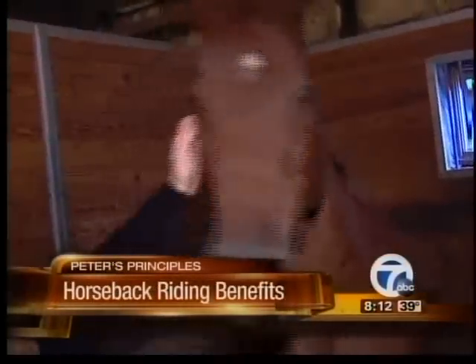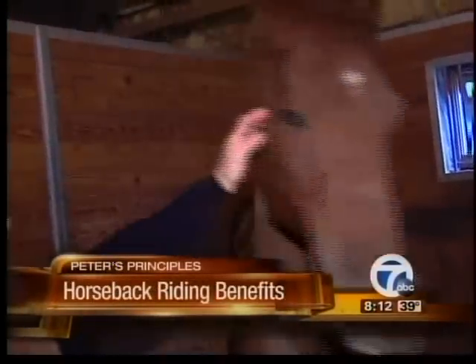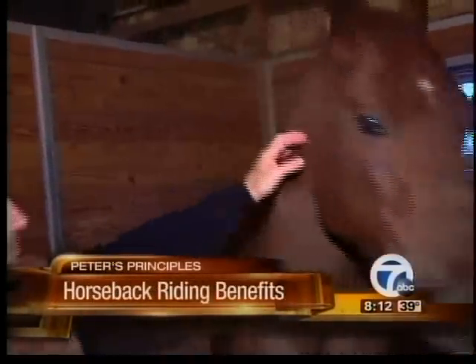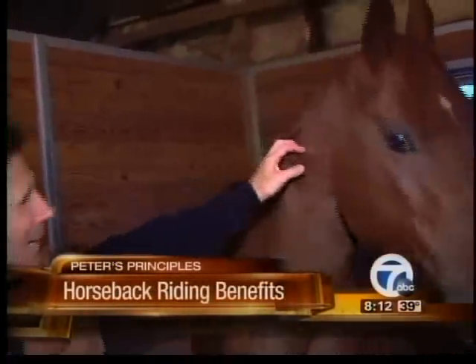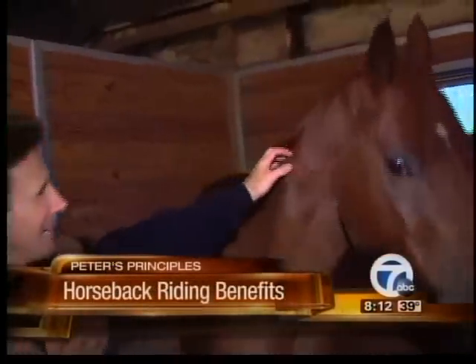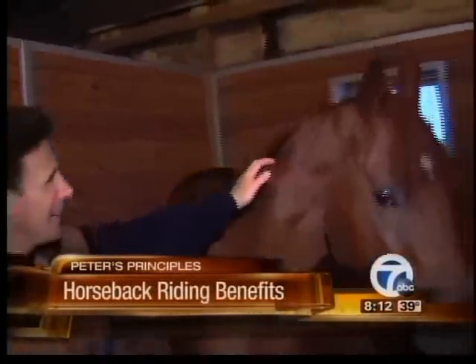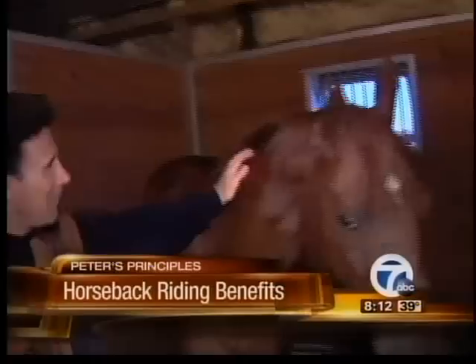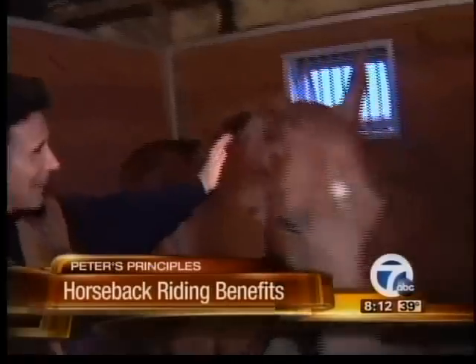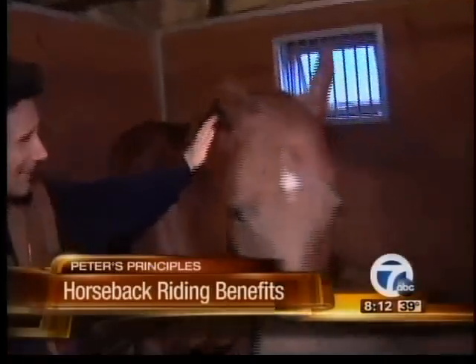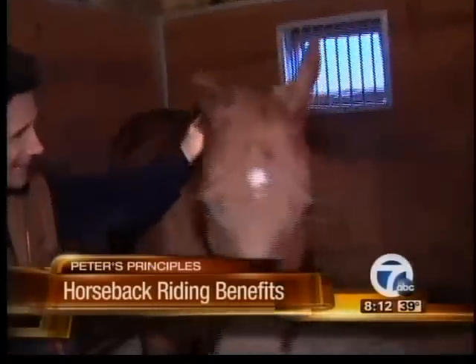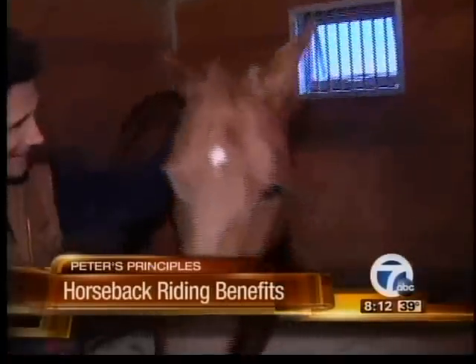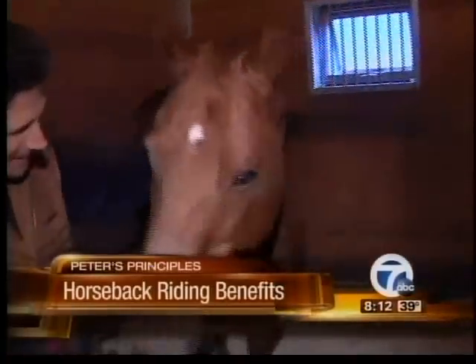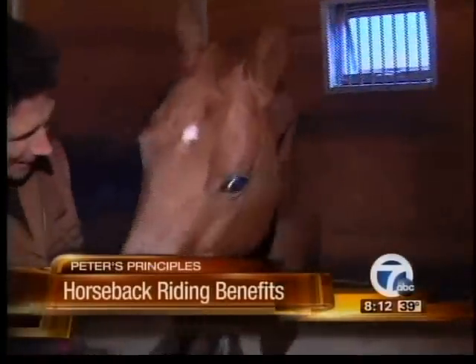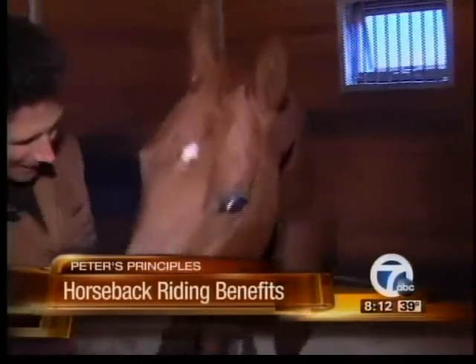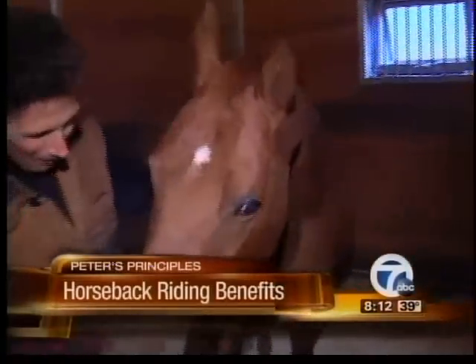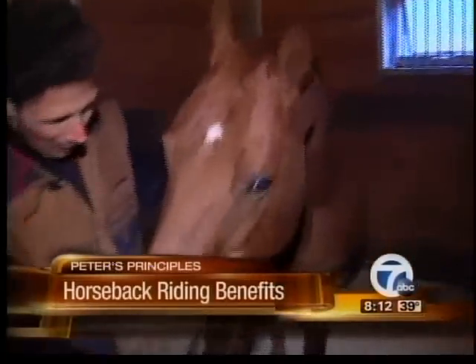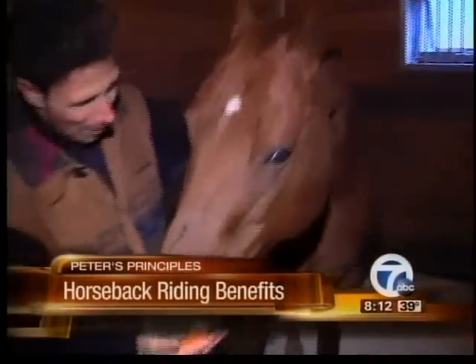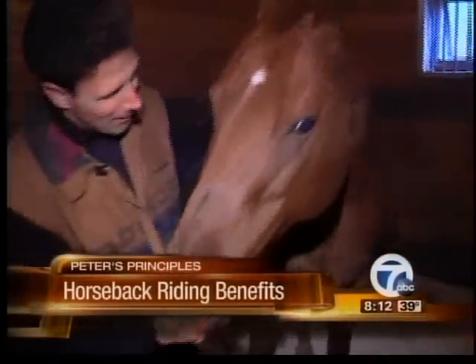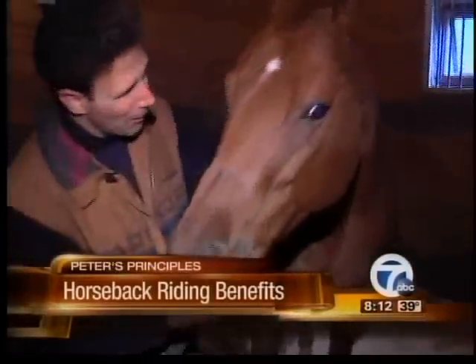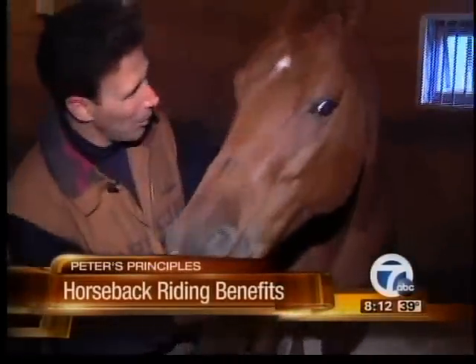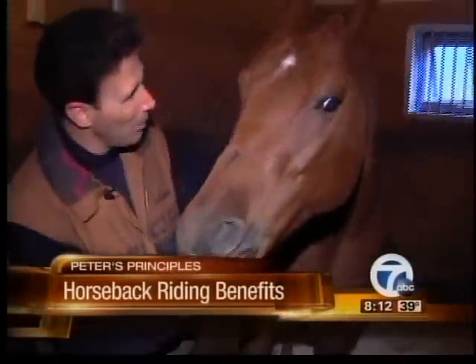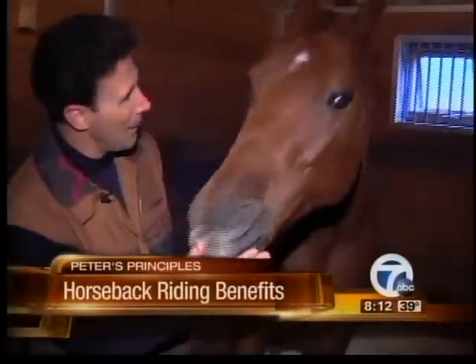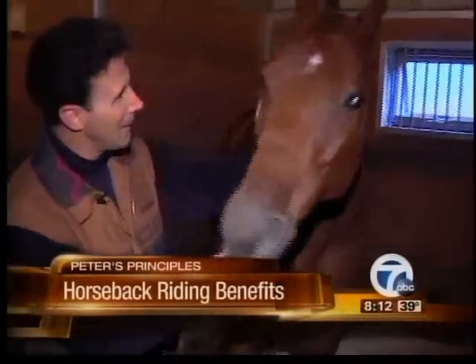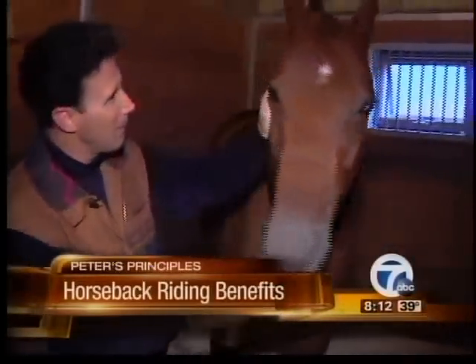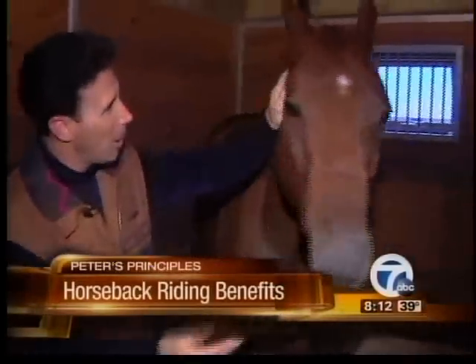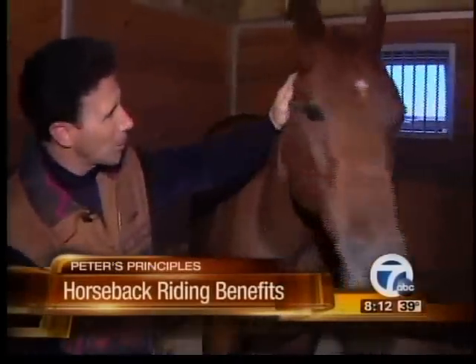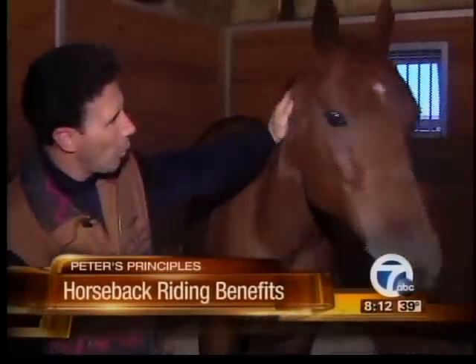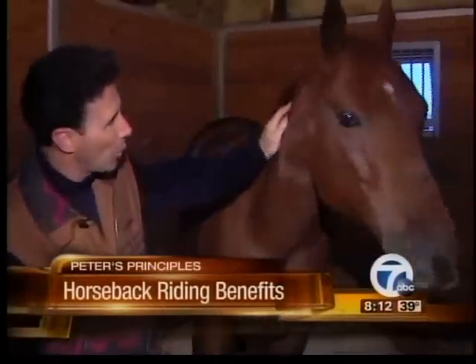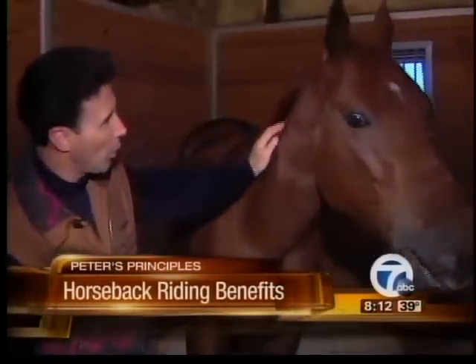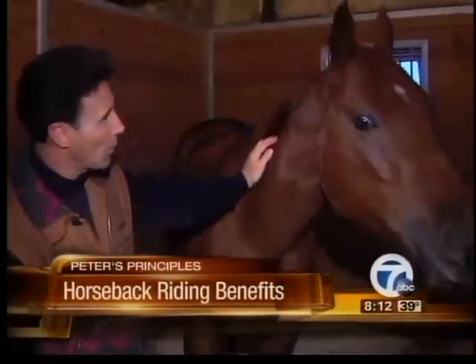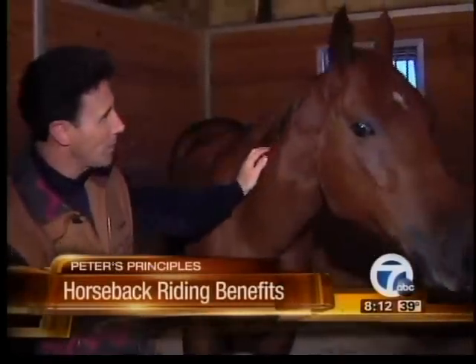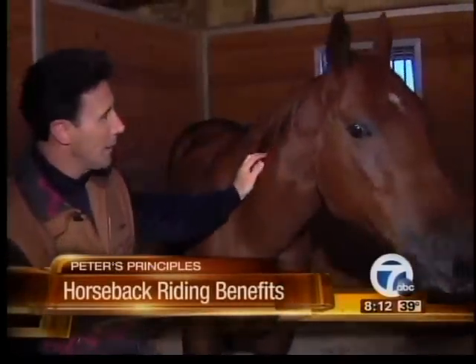This is my appendix horse. He's part thoroughbred and part quarter horse.